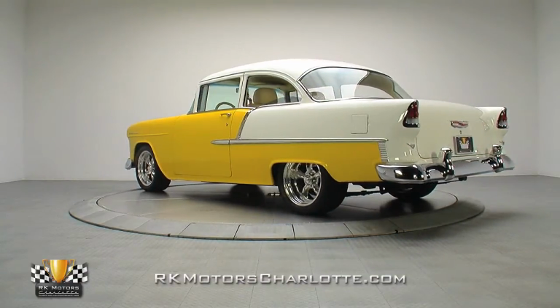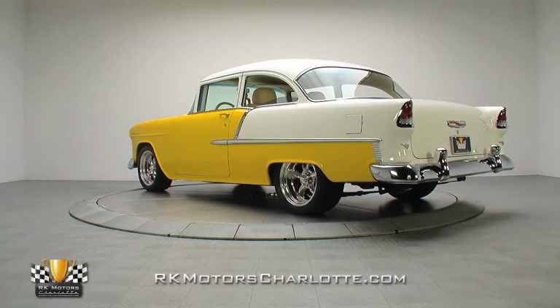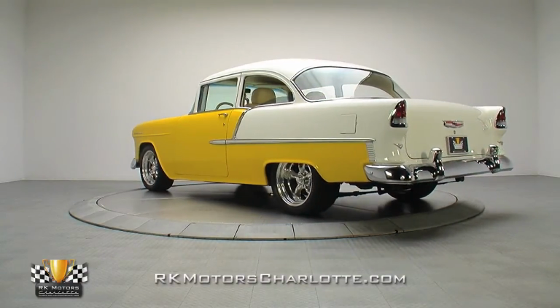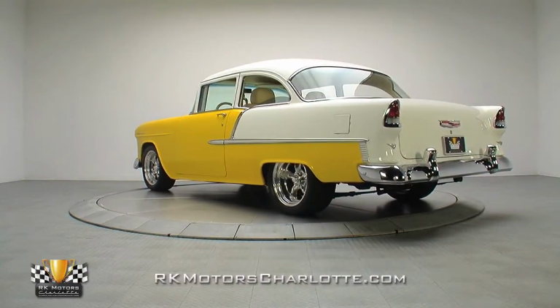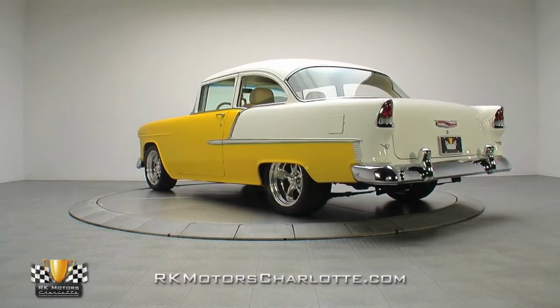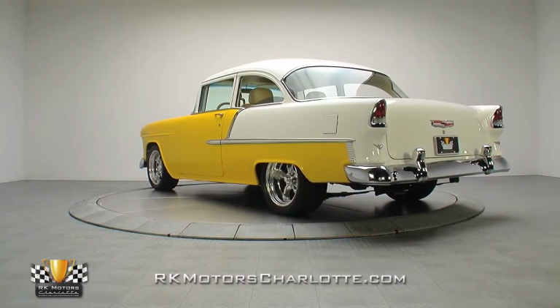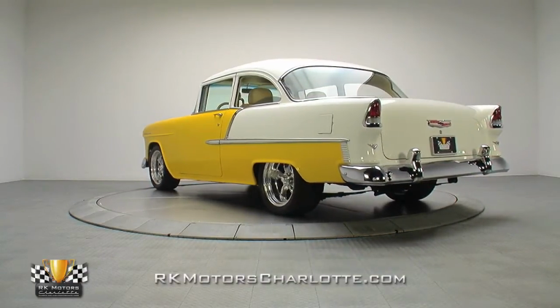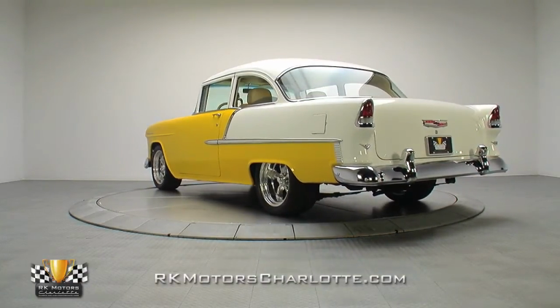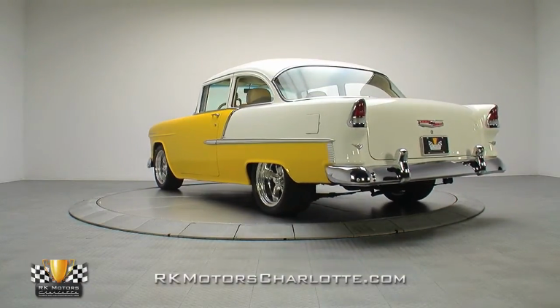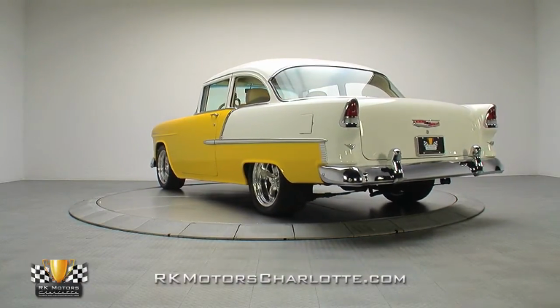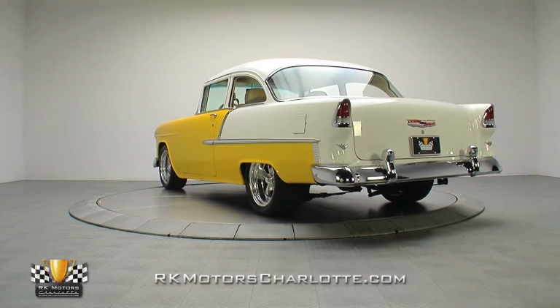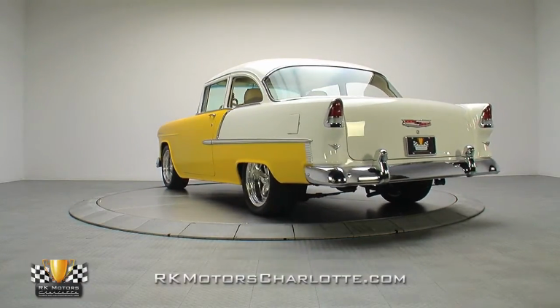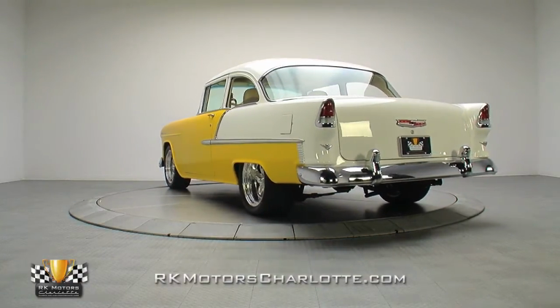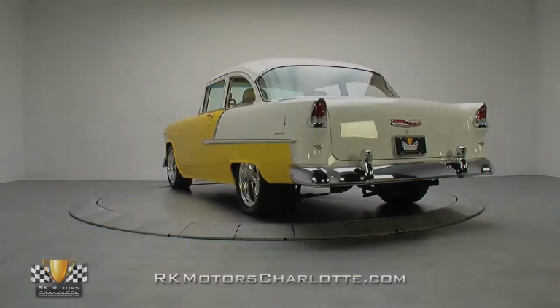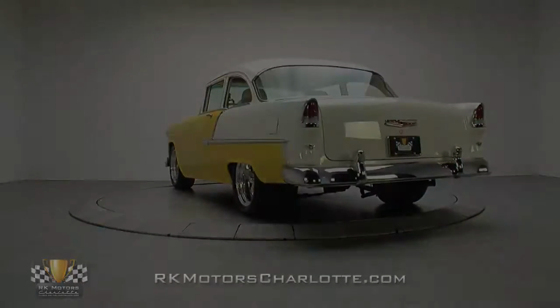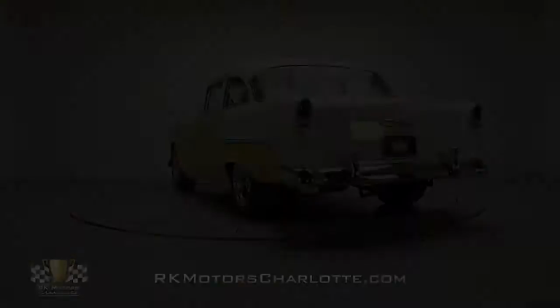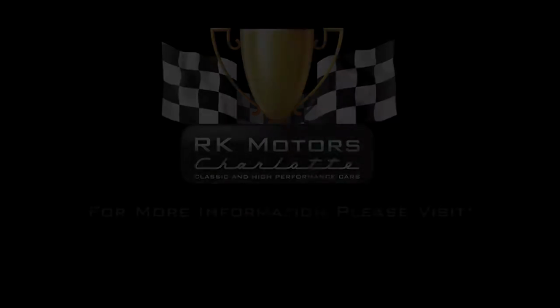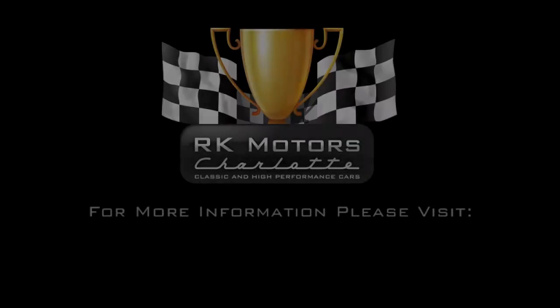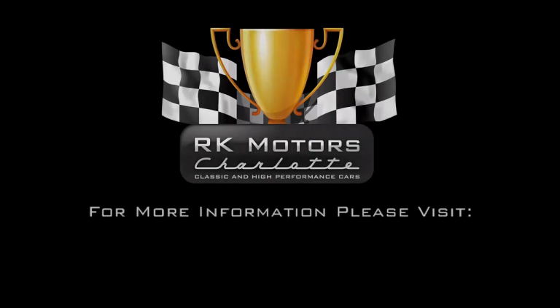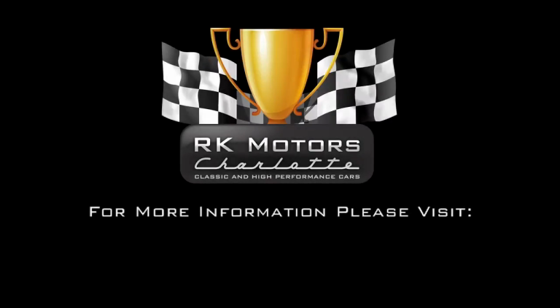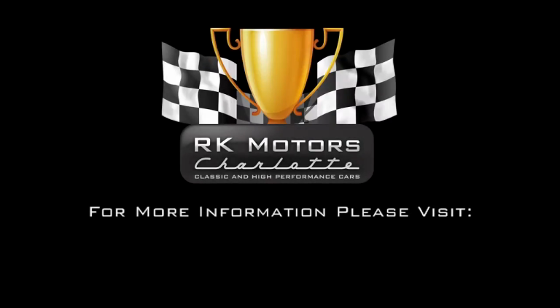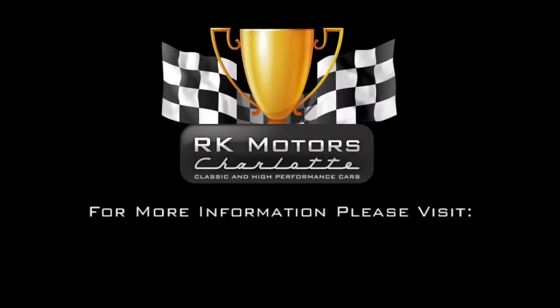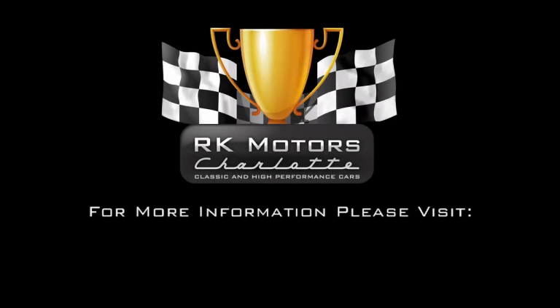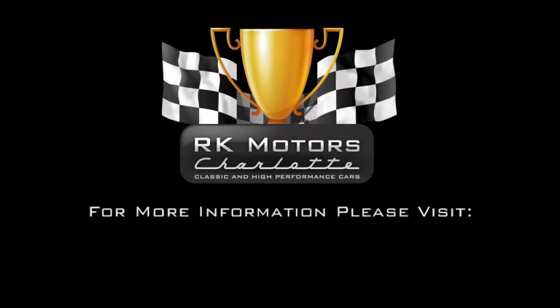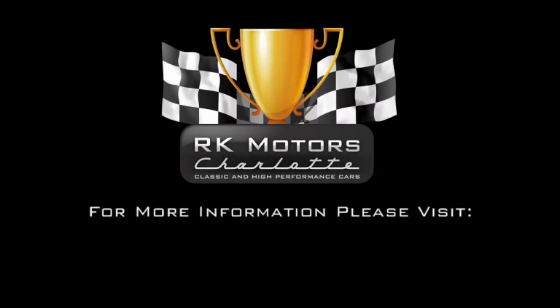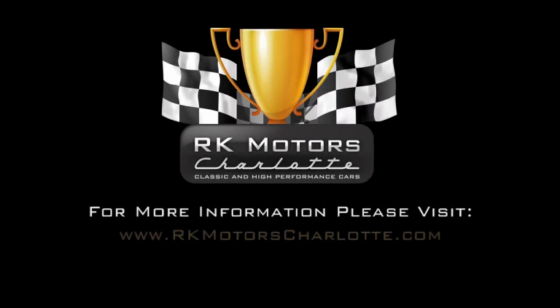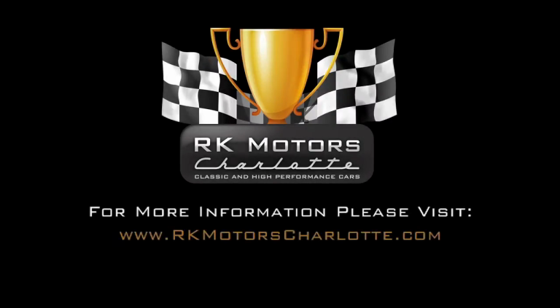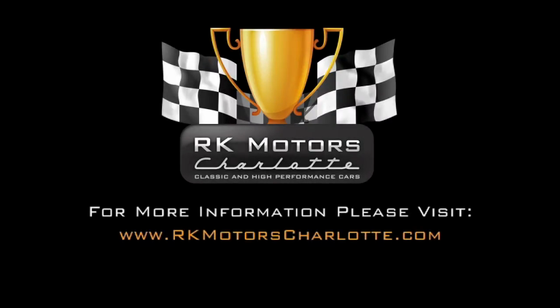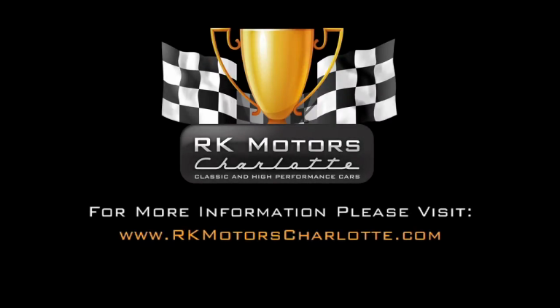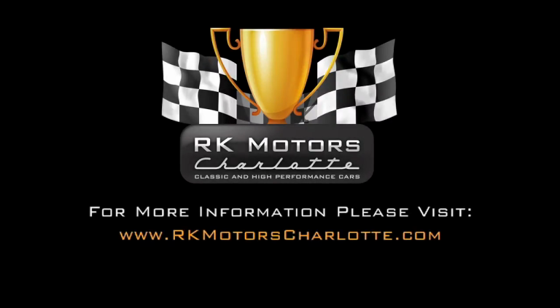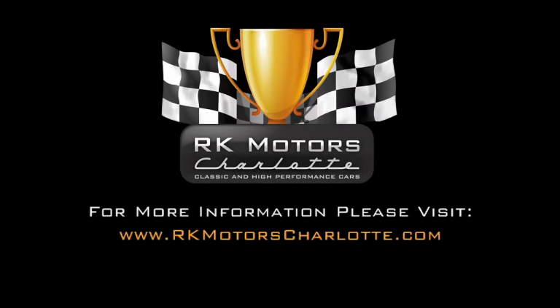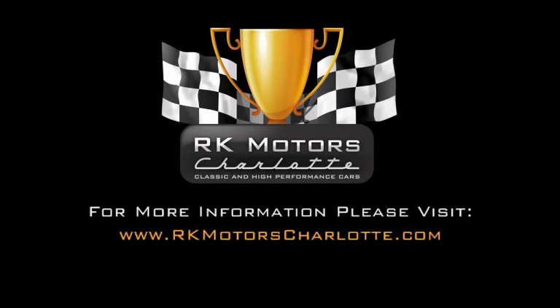For more information, call, click, or visit RKMotorsCharlotte.com.